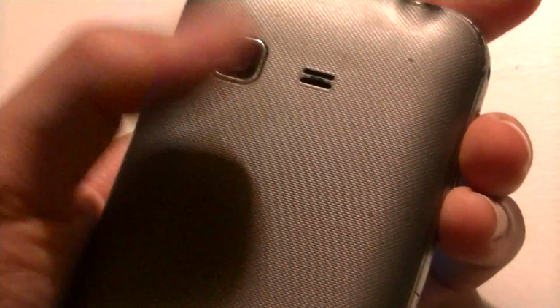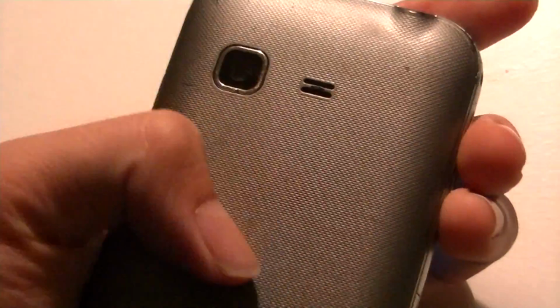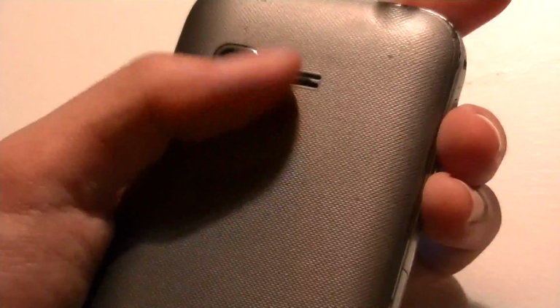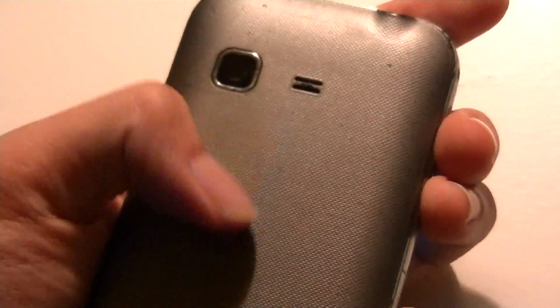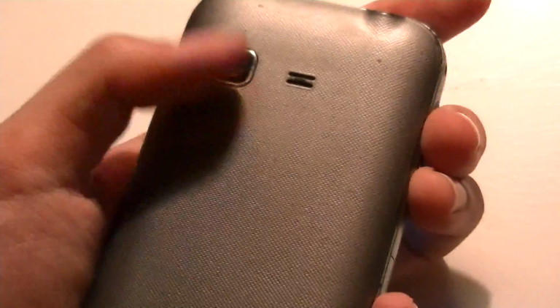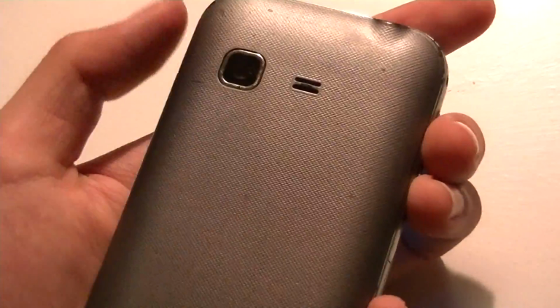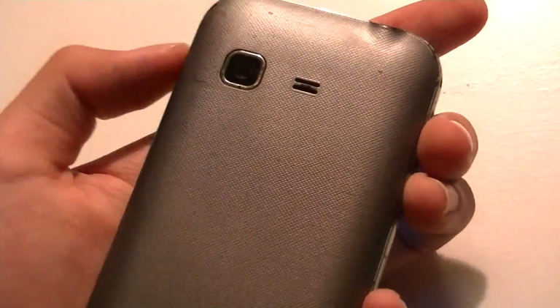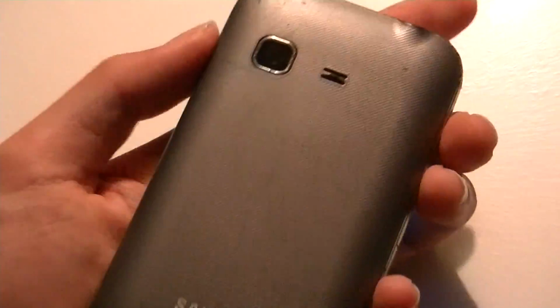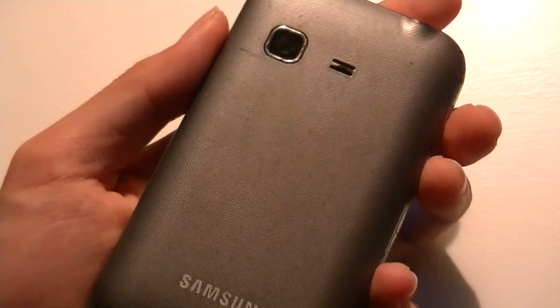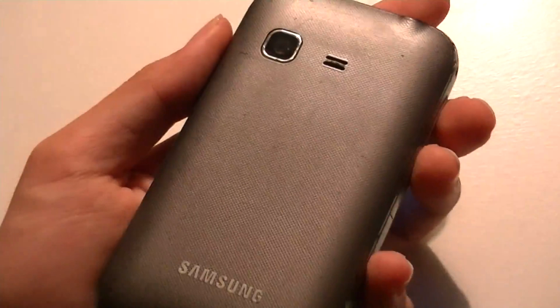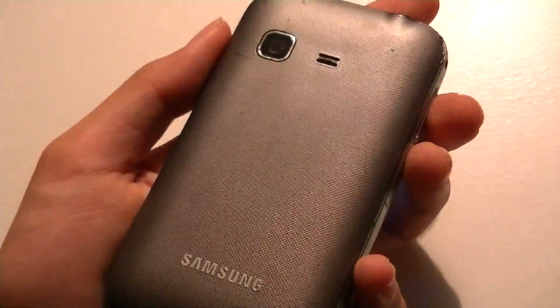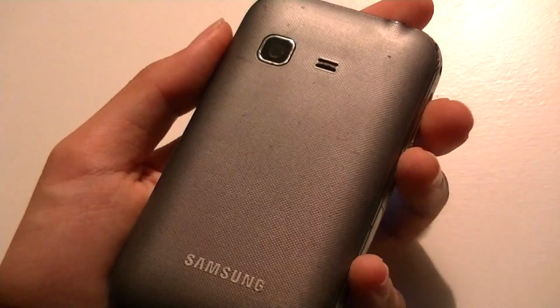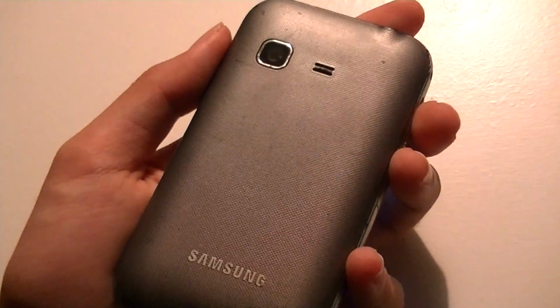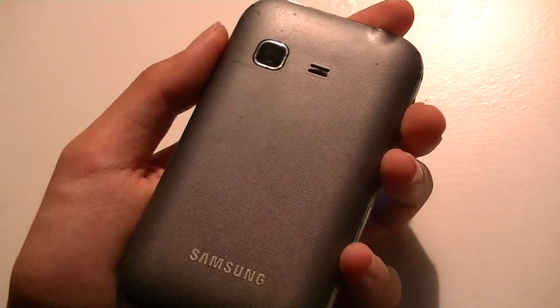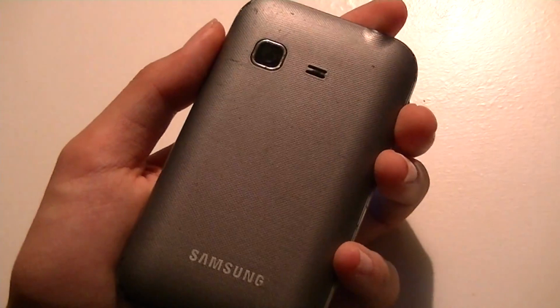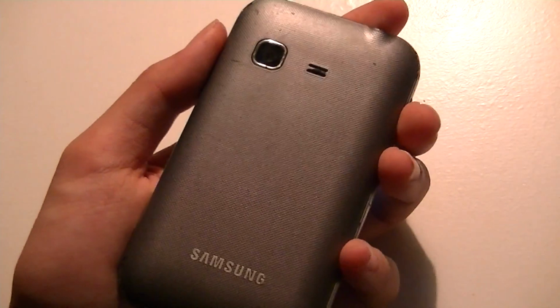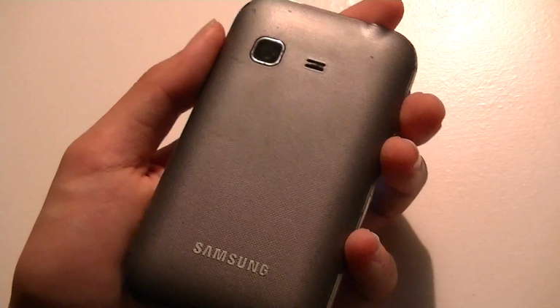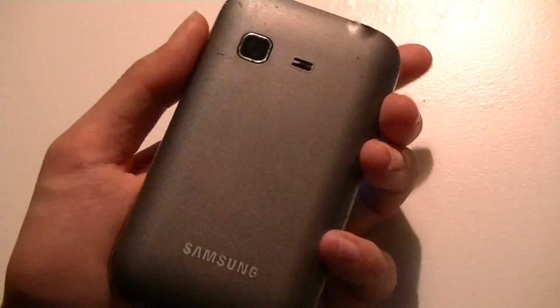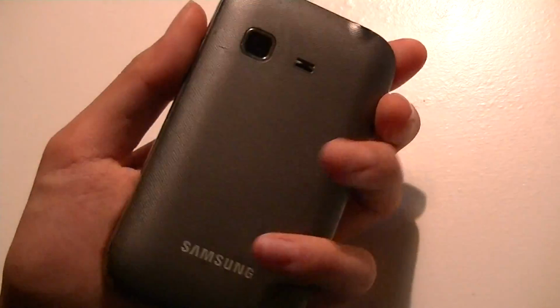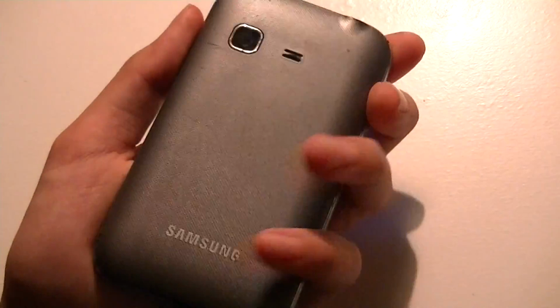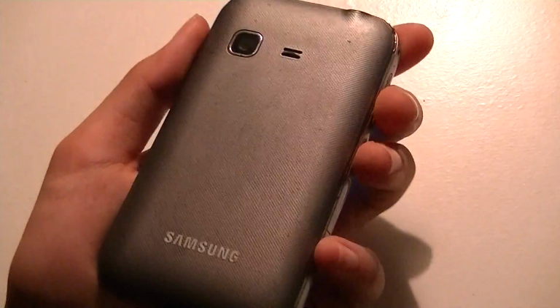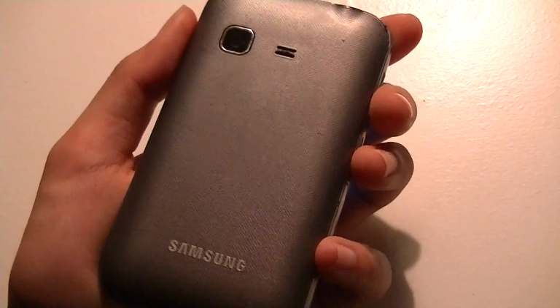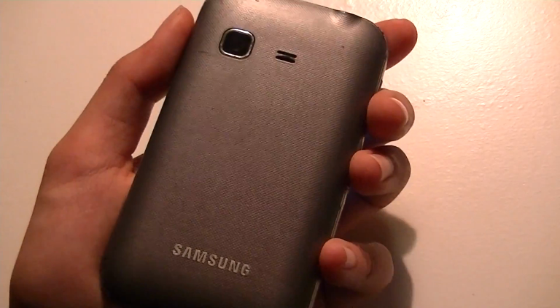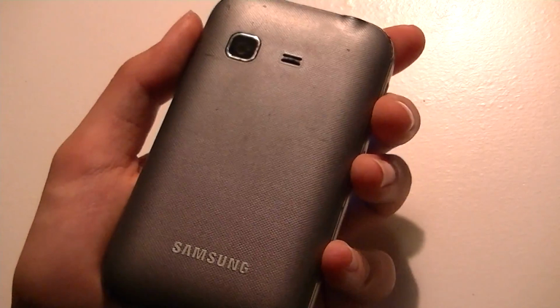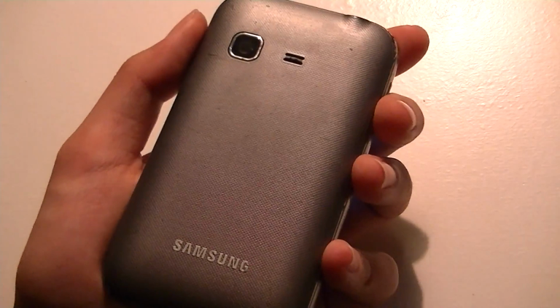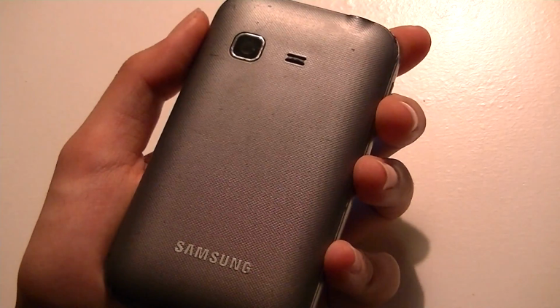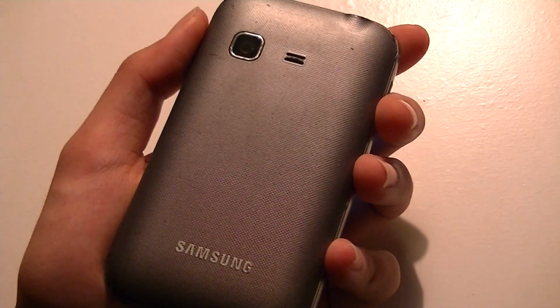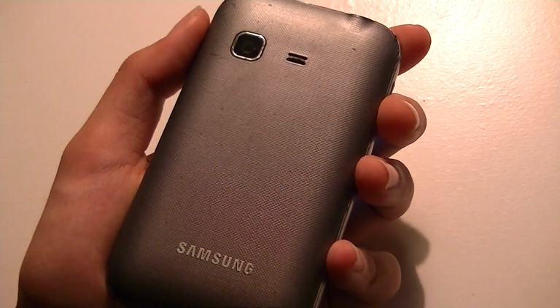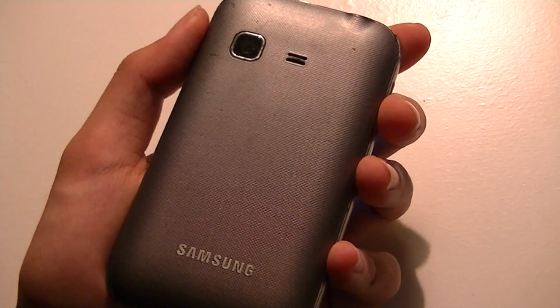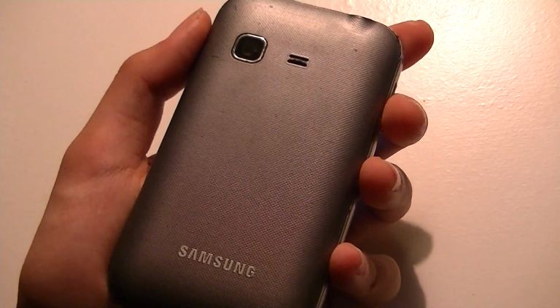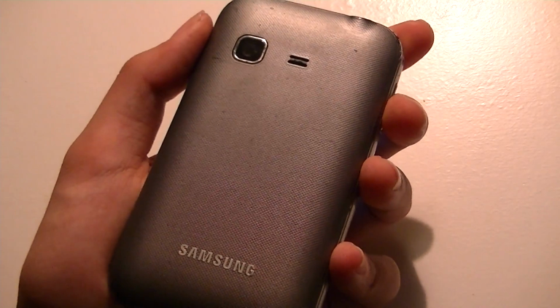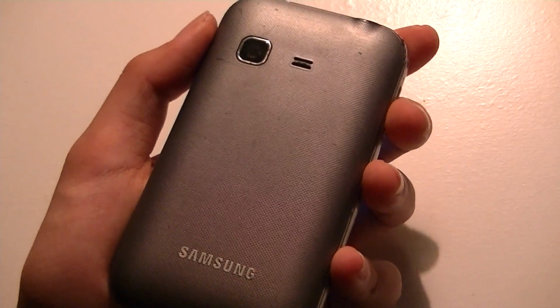The back is a traditional Samsung back with a plastic matte finish. It's a soft-touch material, so it's easy to grip and it resists fingerprints, which is always nice.